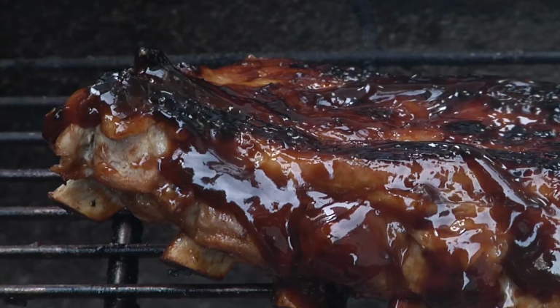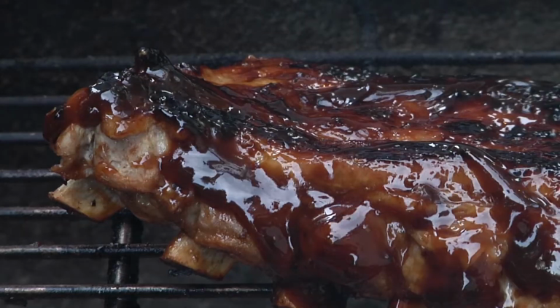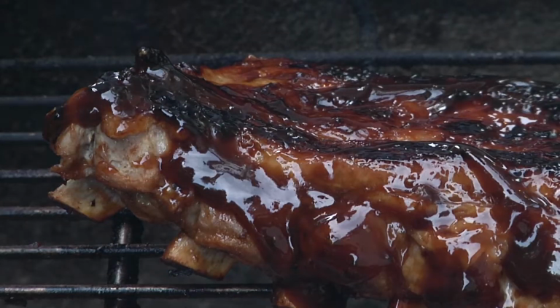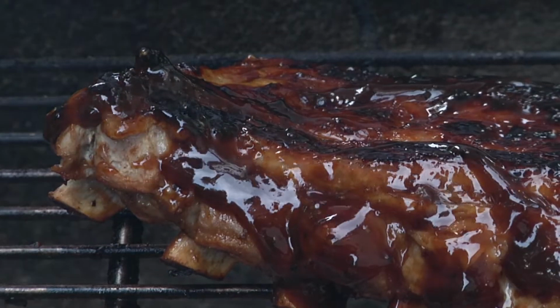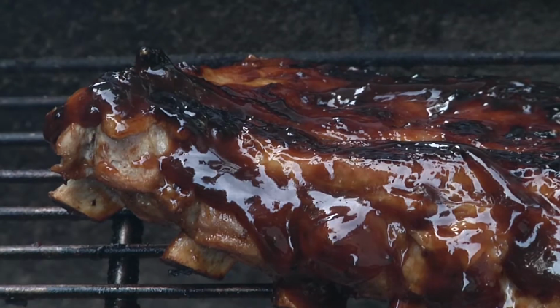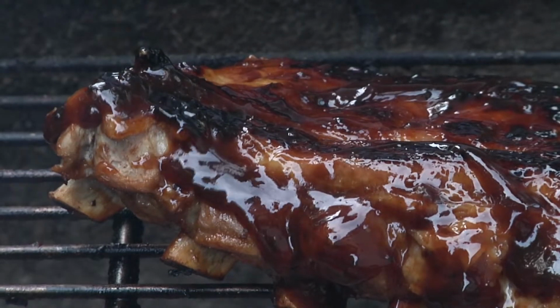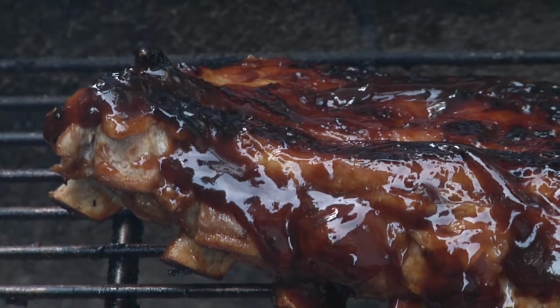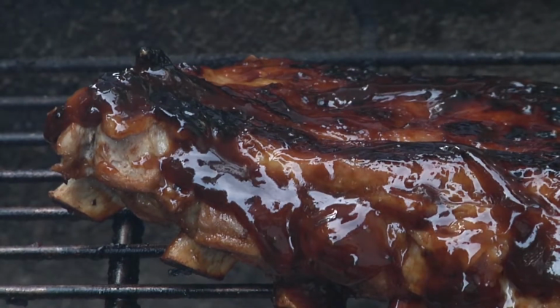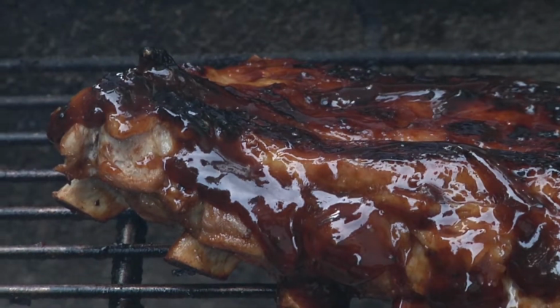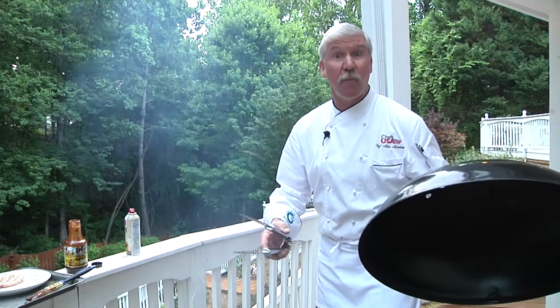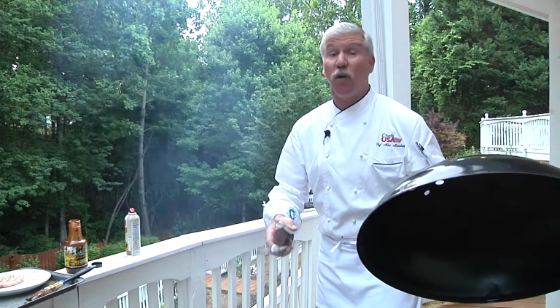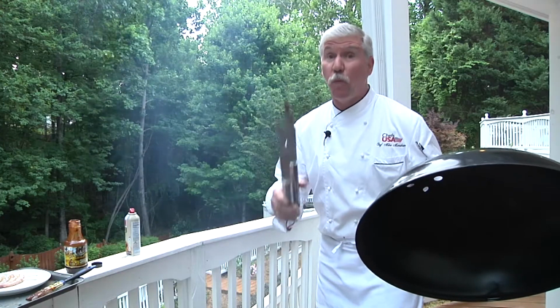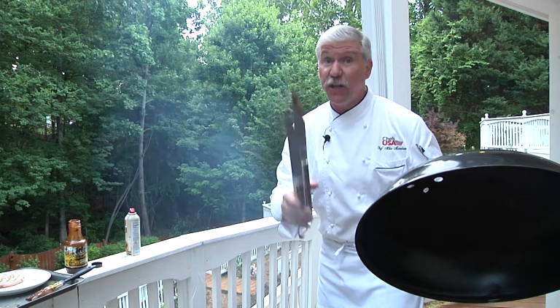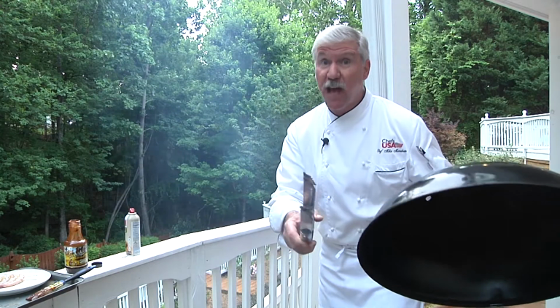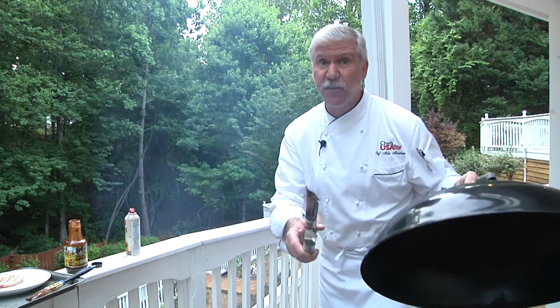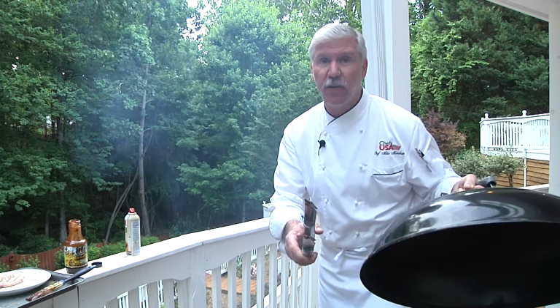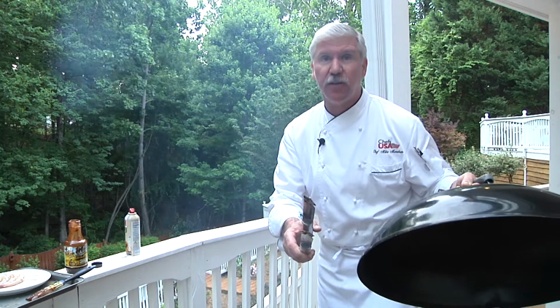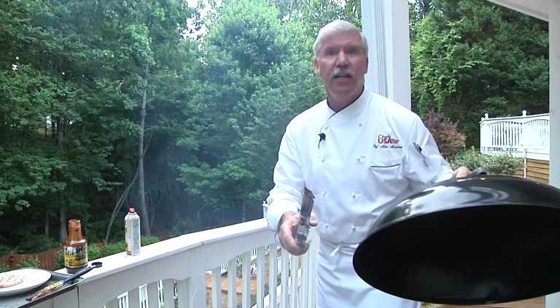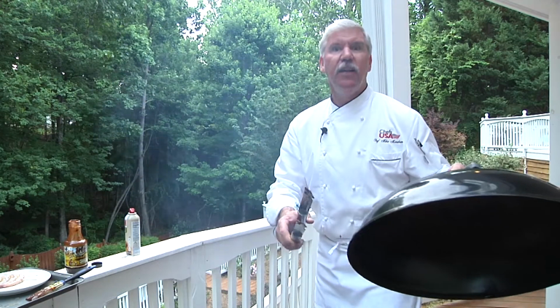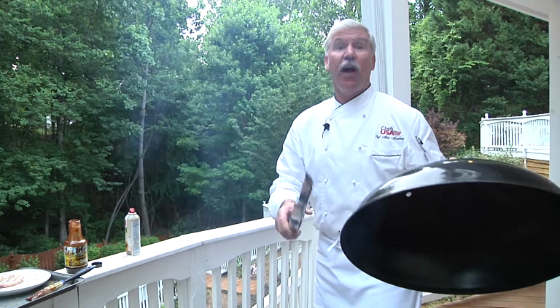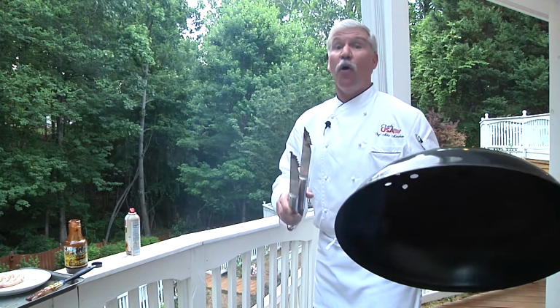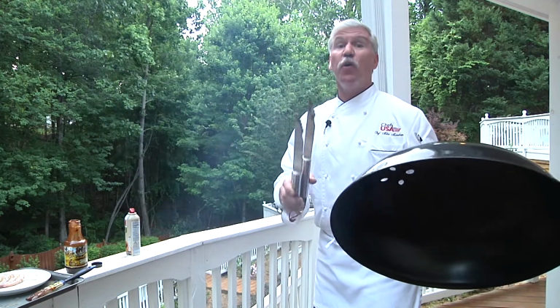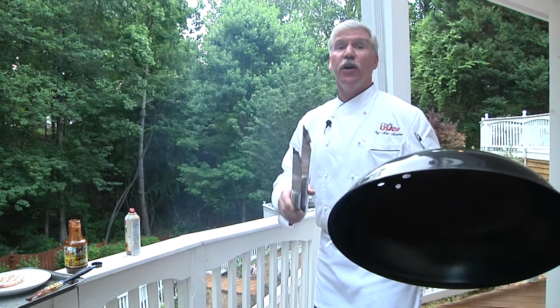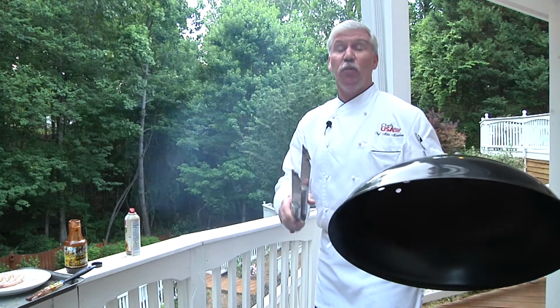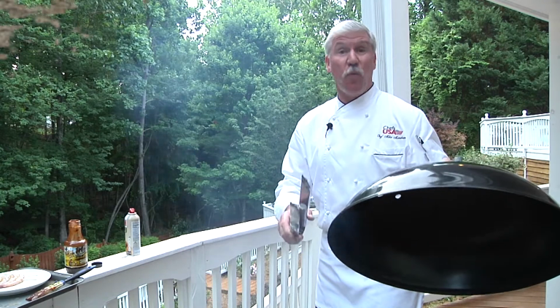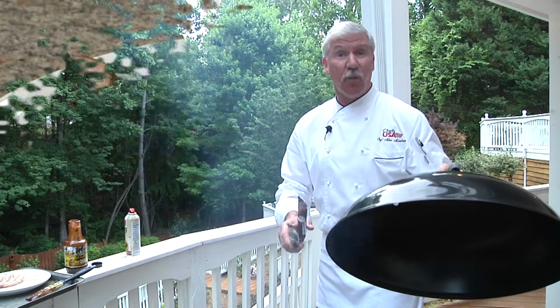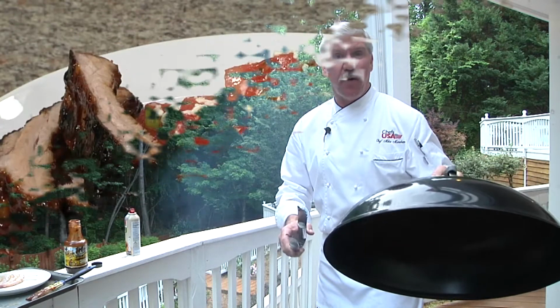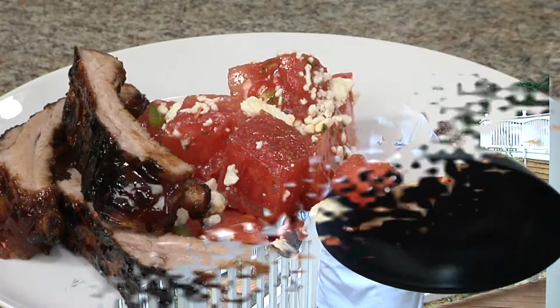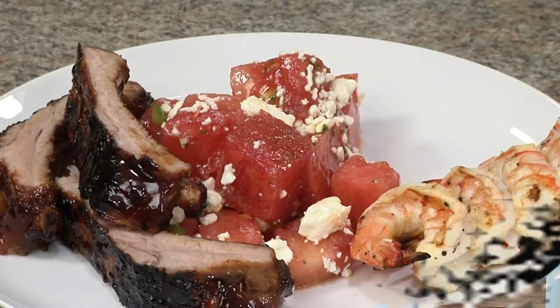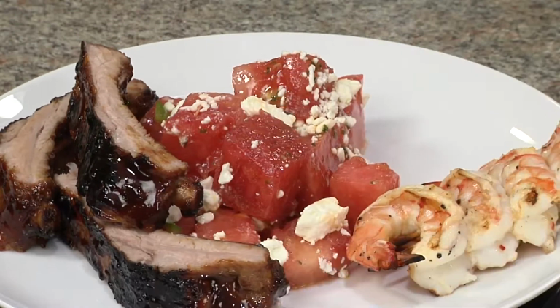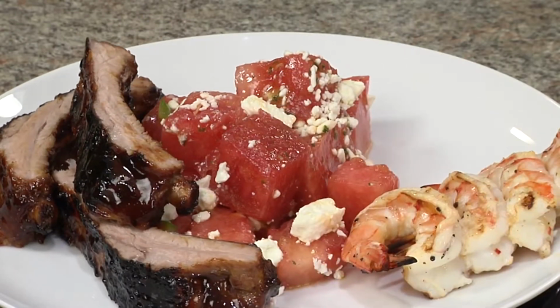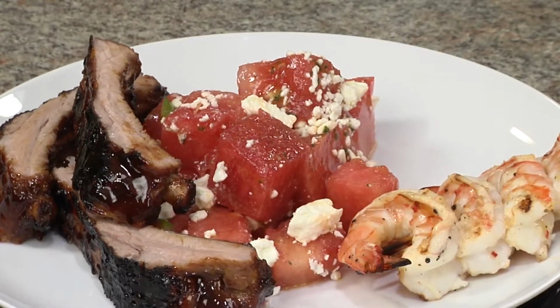Summertime is grilling time, and no matter what you have on the grill, they all go good with watermelon feta salad.